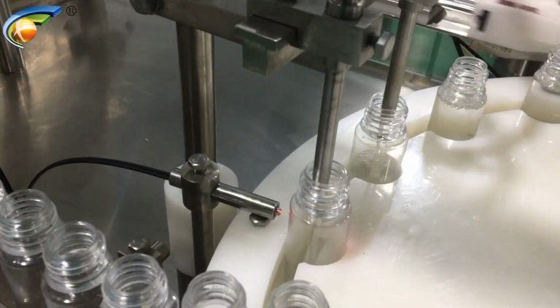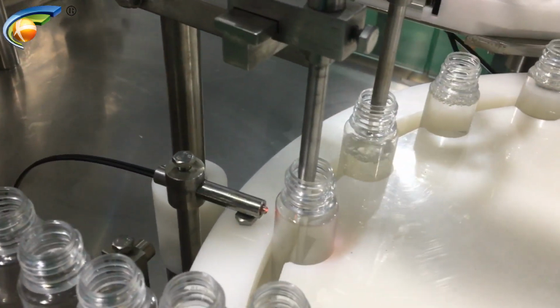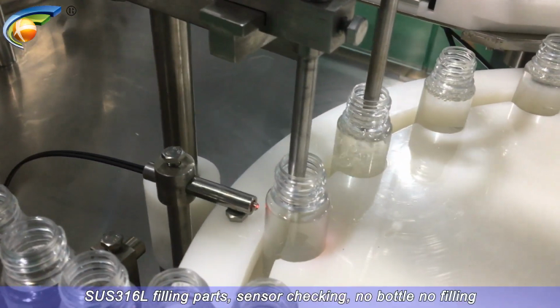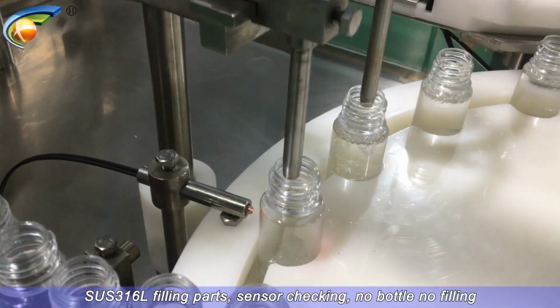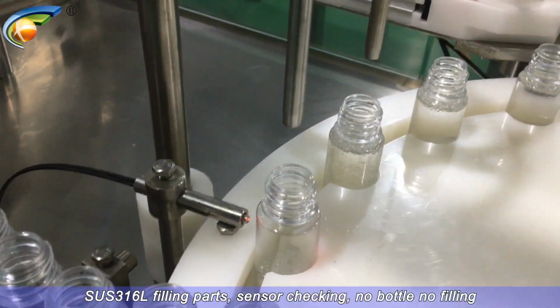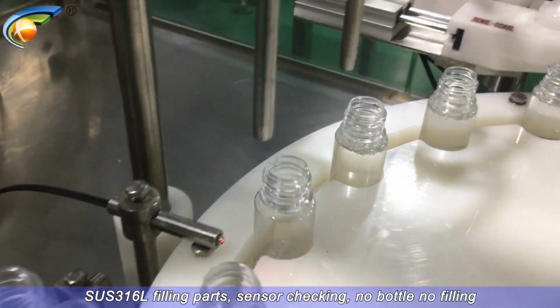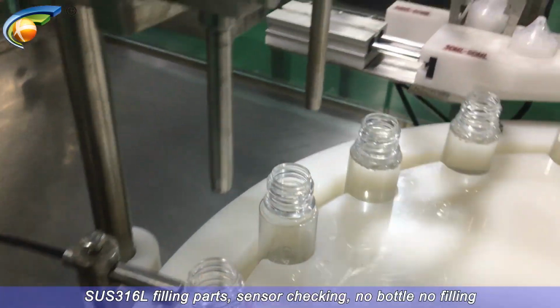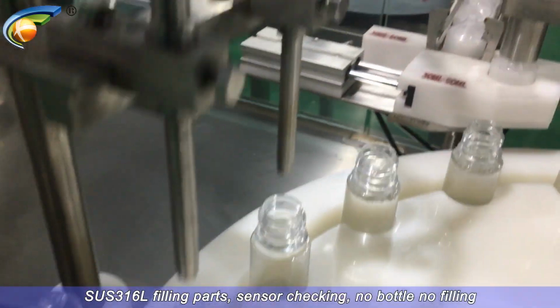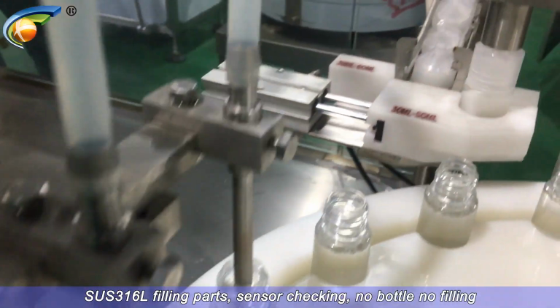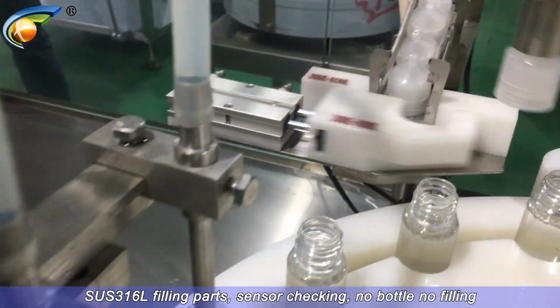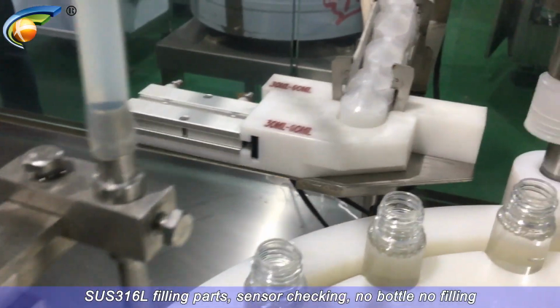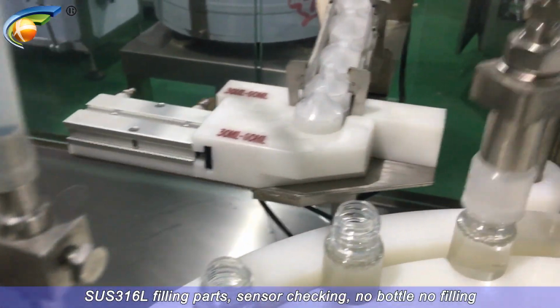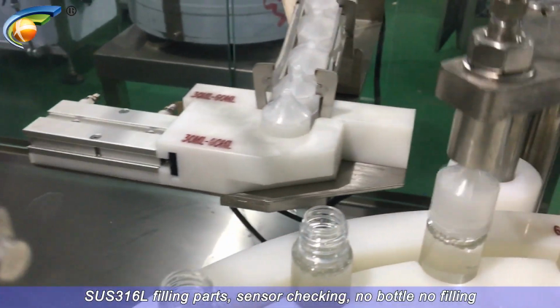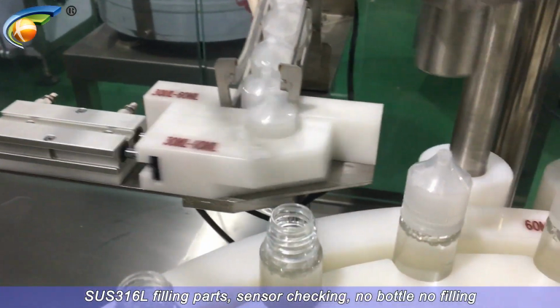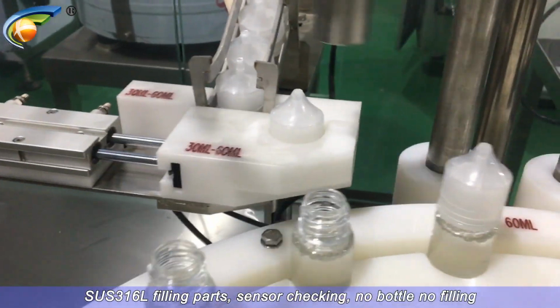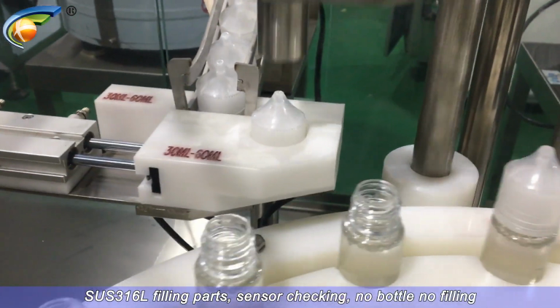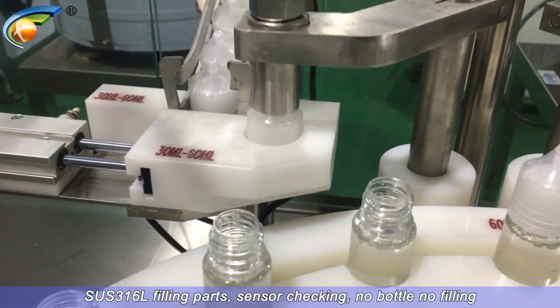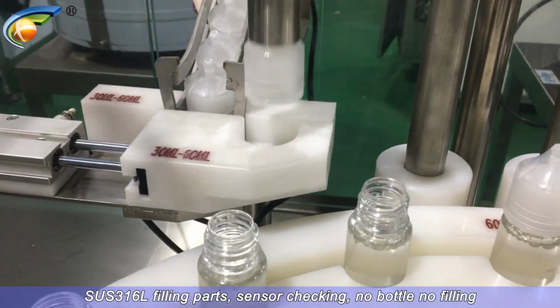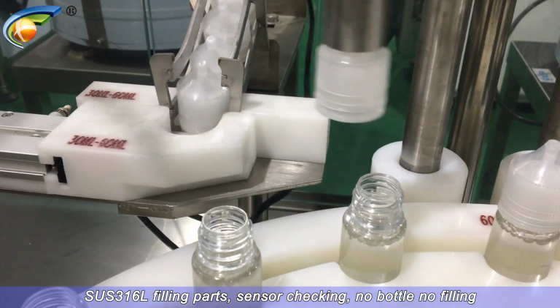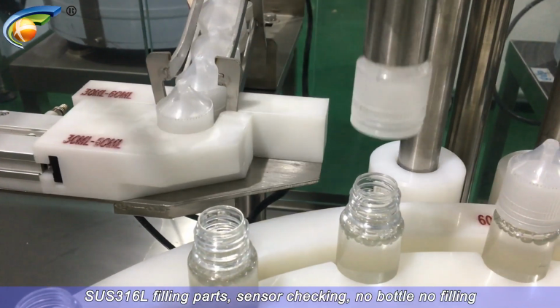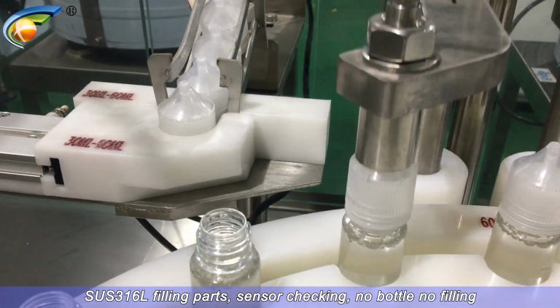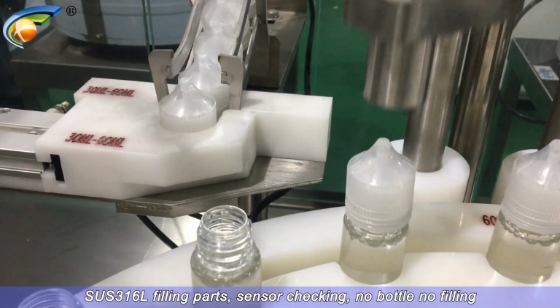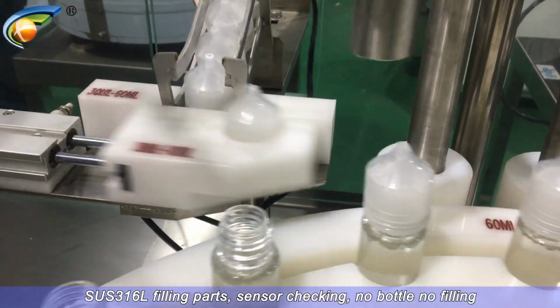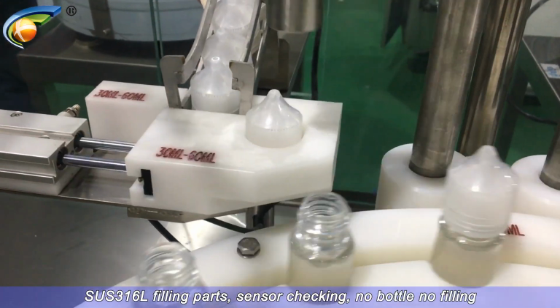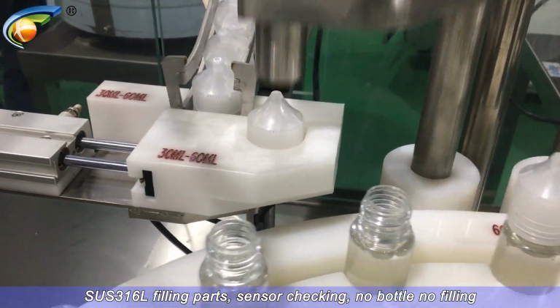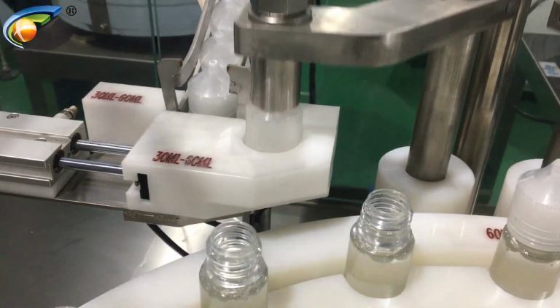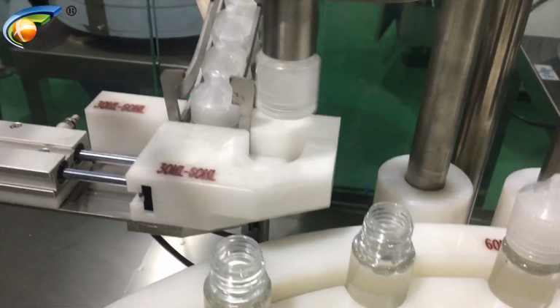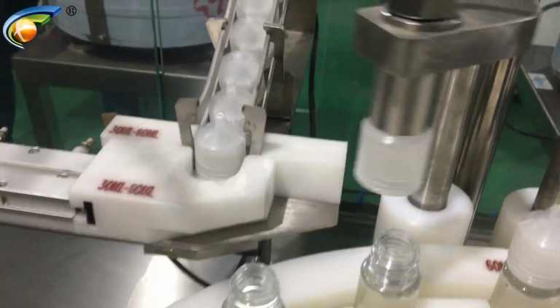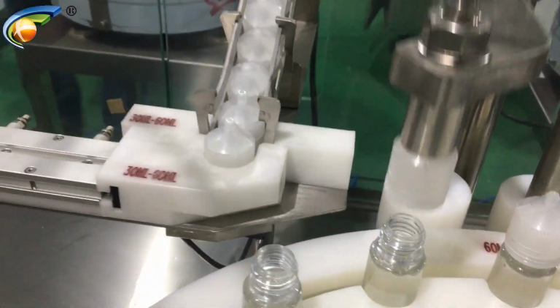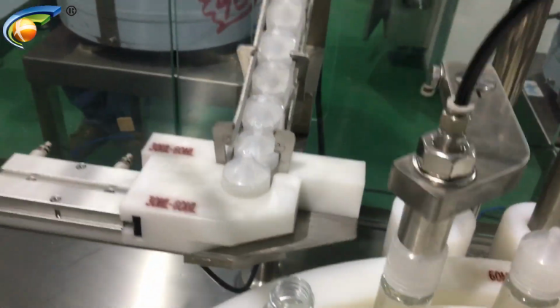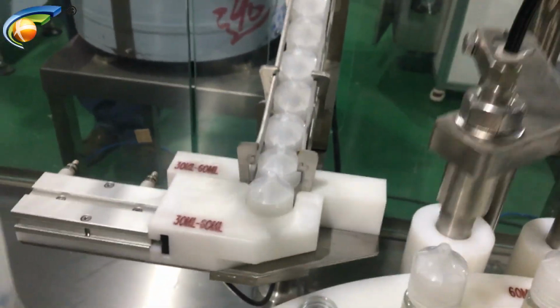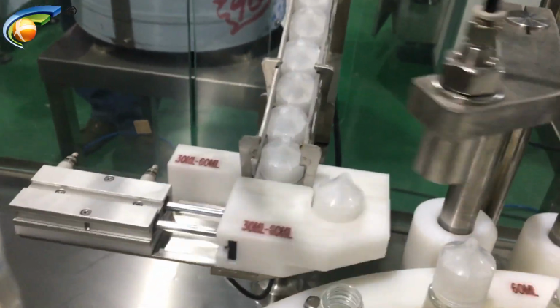SUS-316L filling parts with sensor checking. No bottle, no filling.